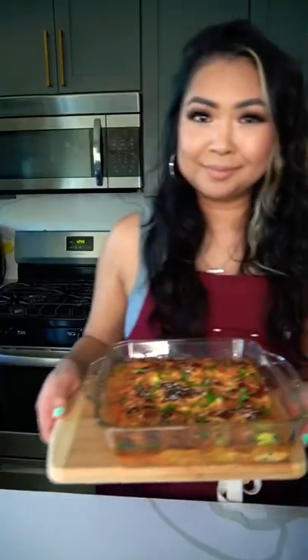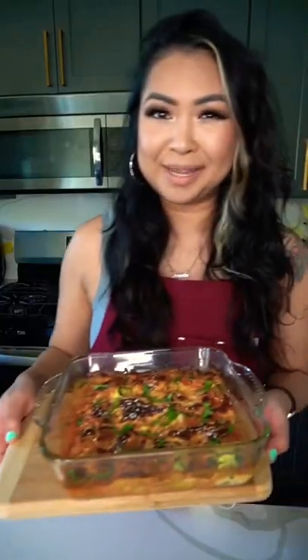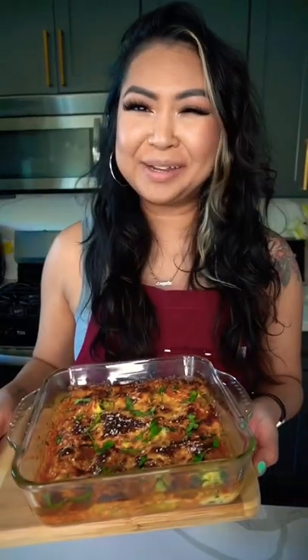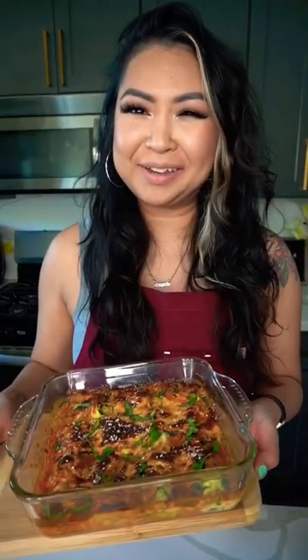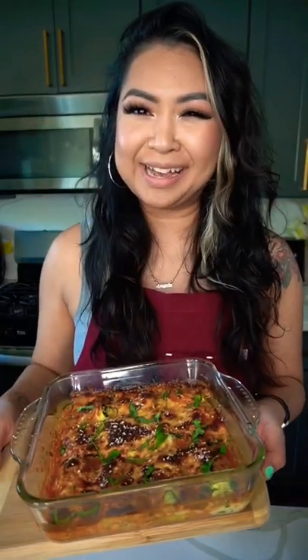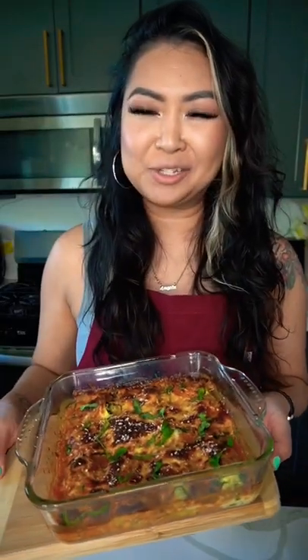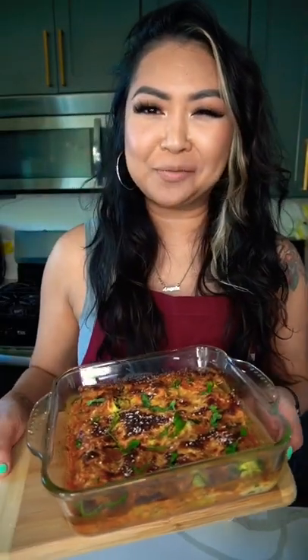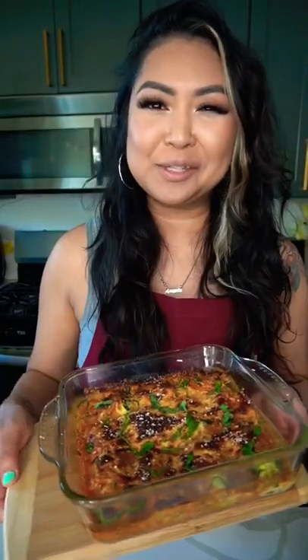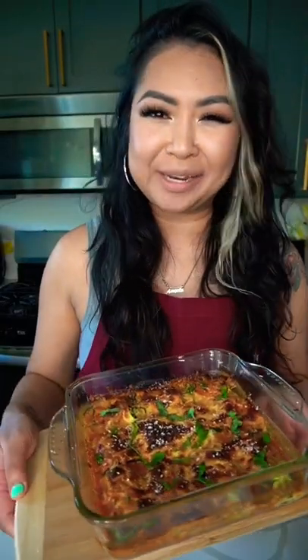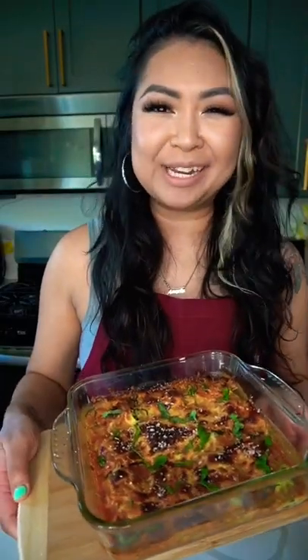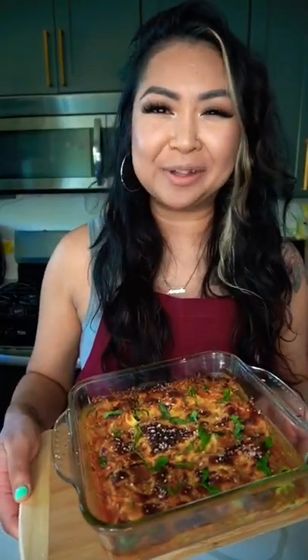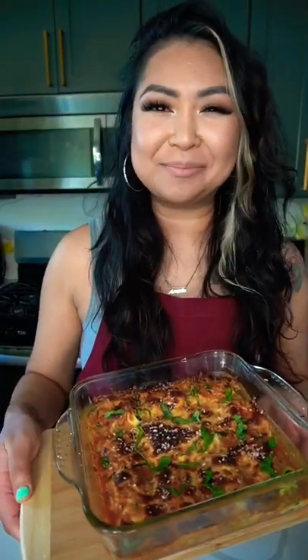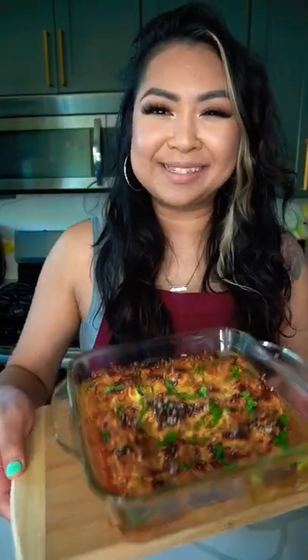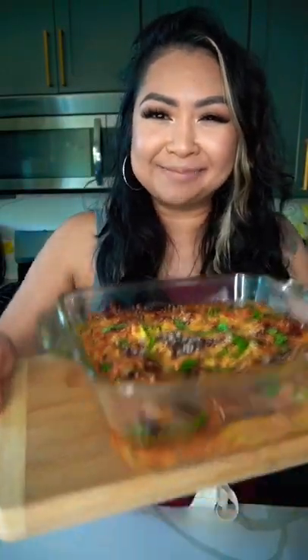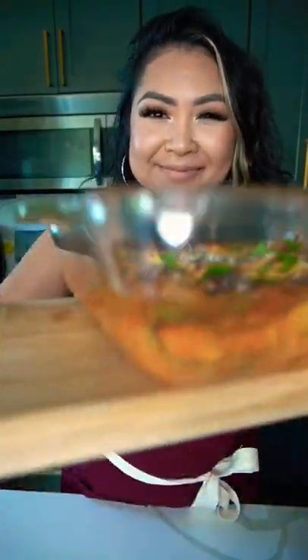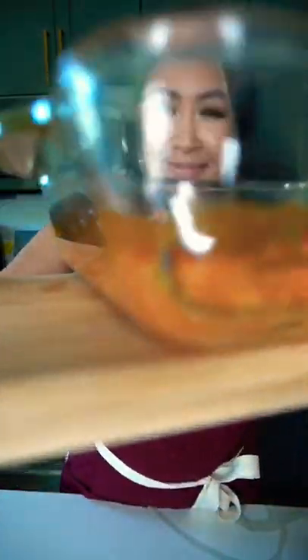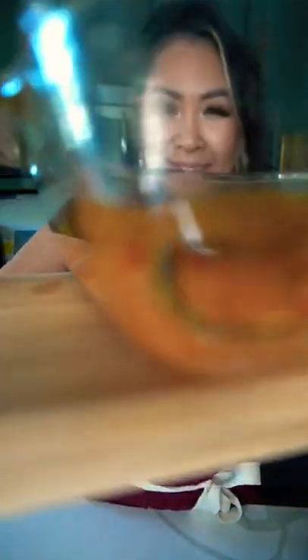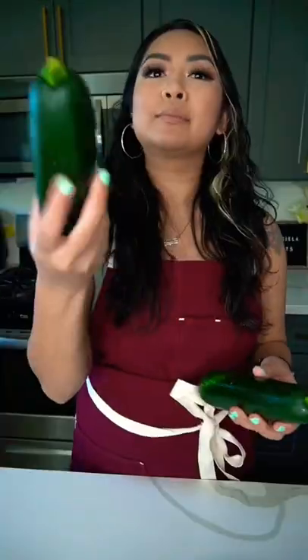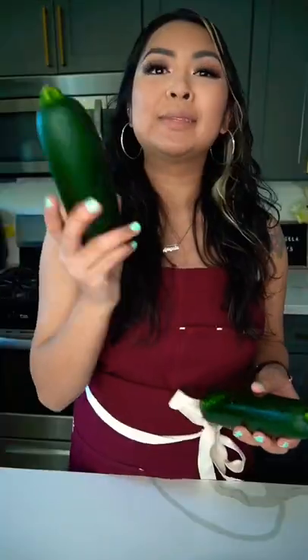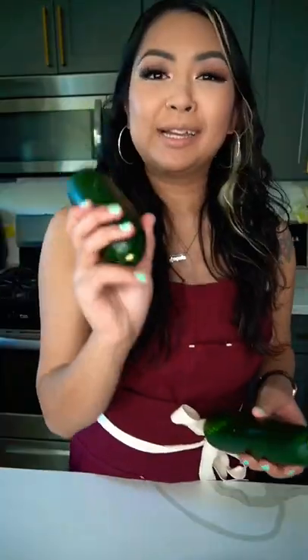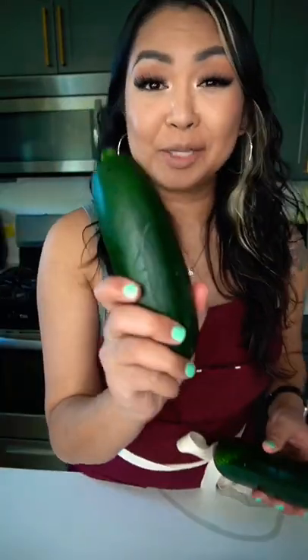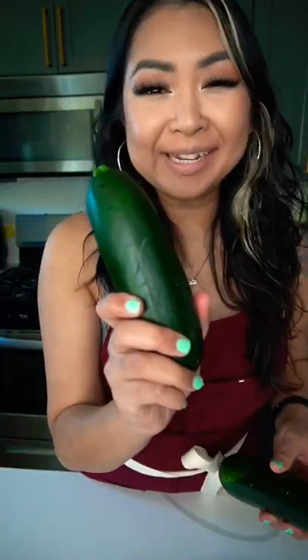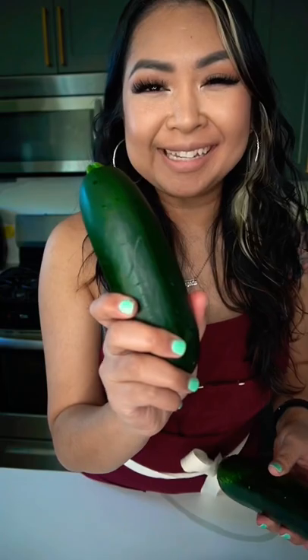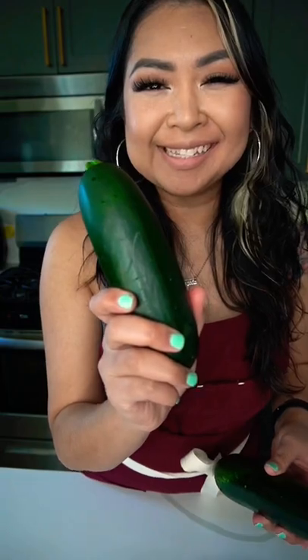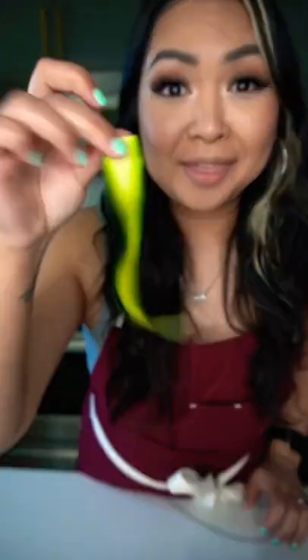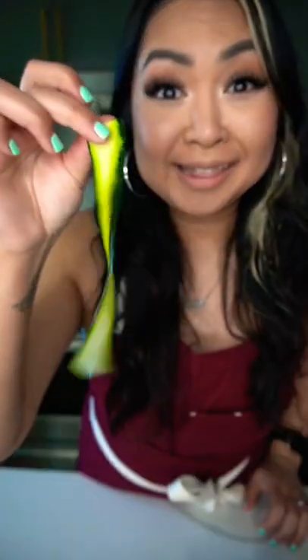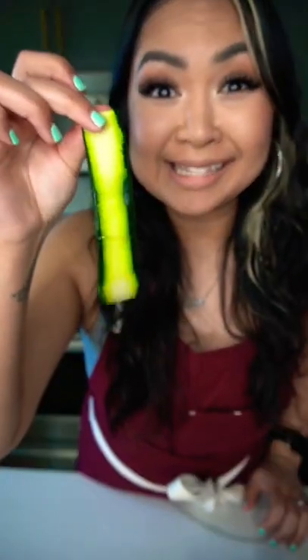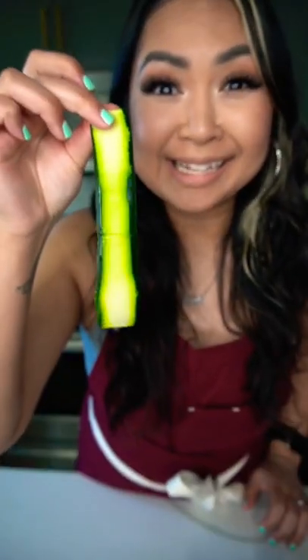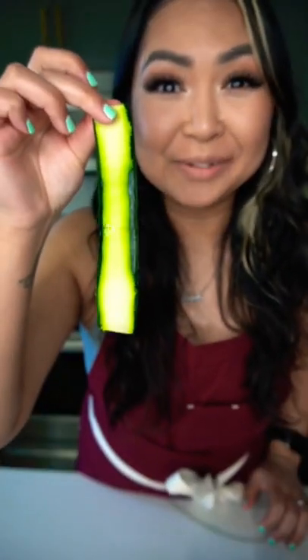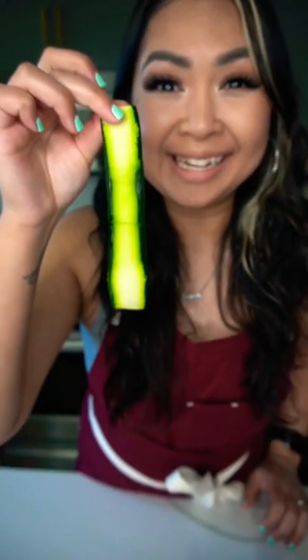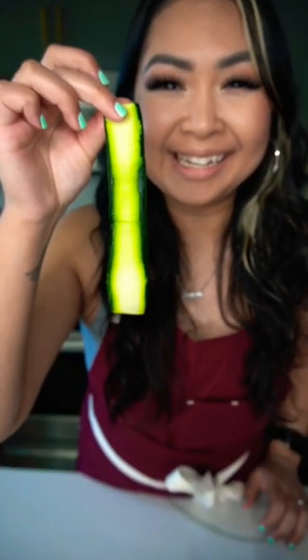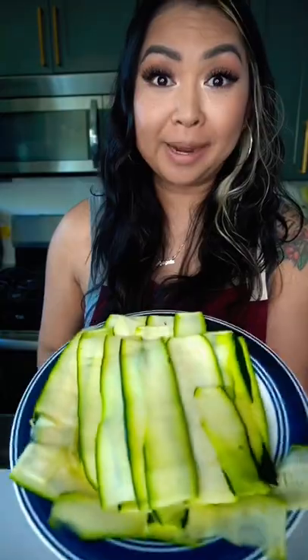Okay you guys, truffle zucchini roll-ups. Zucchinis — thinly sliced zucchini. Bam.